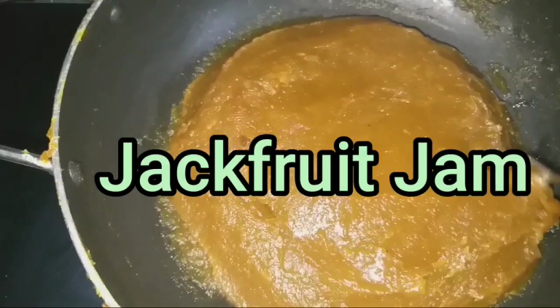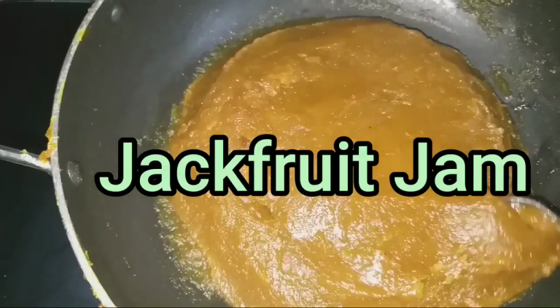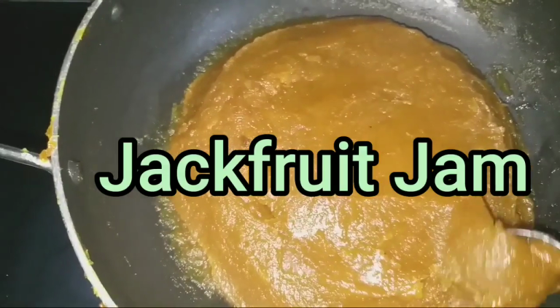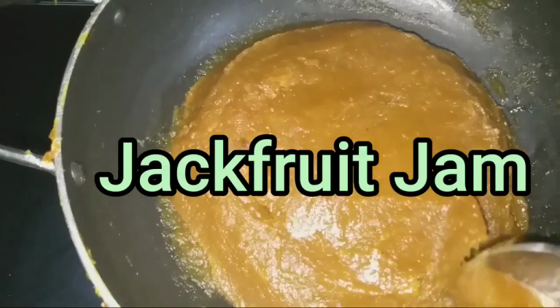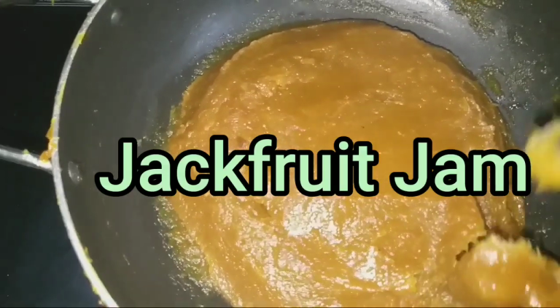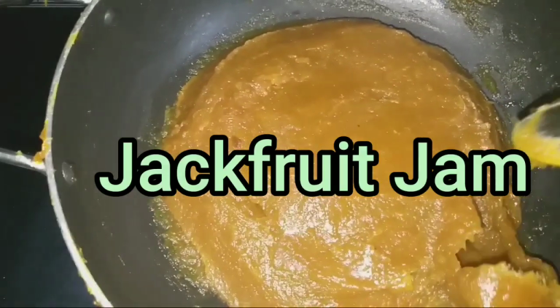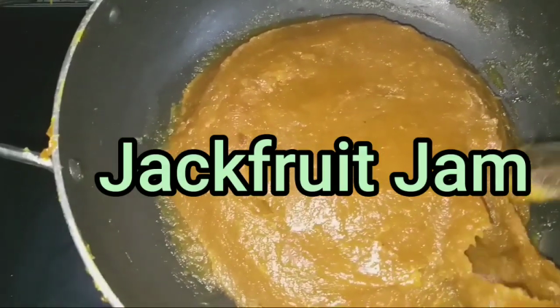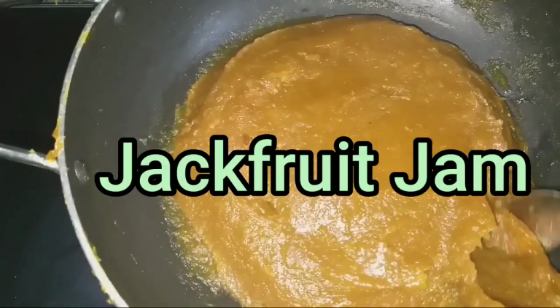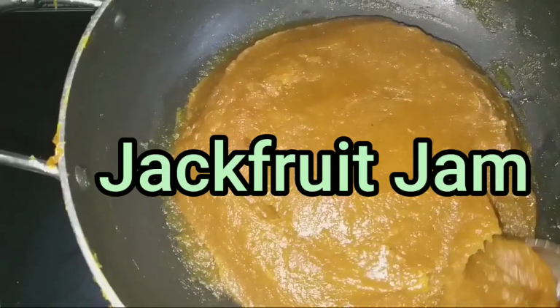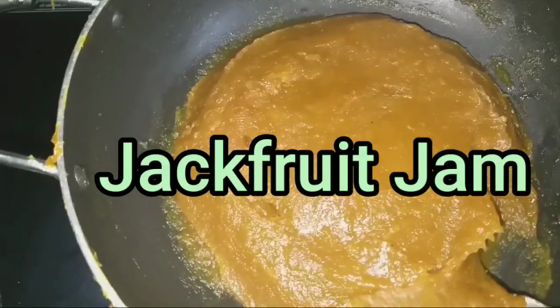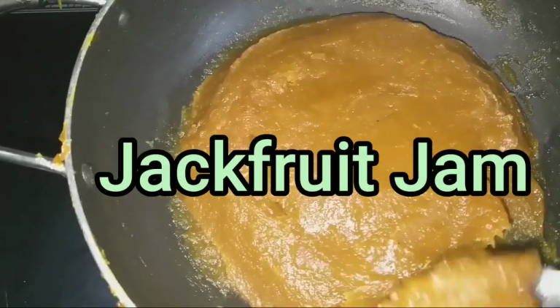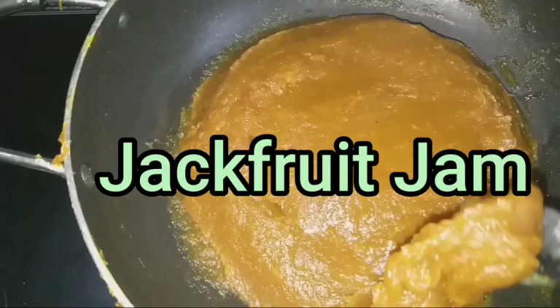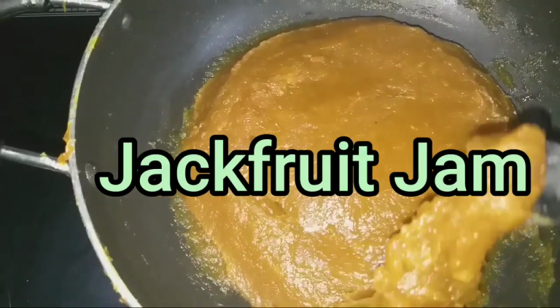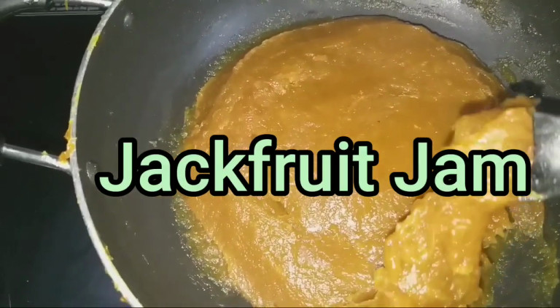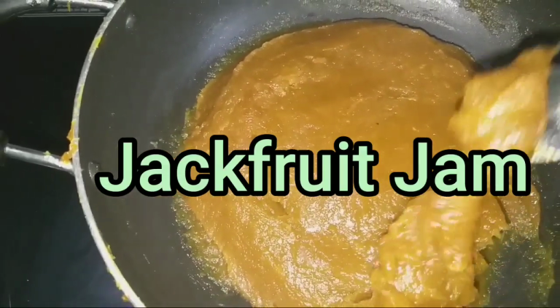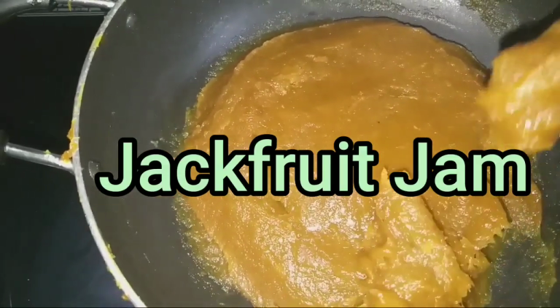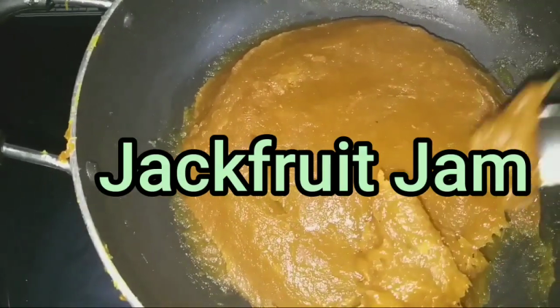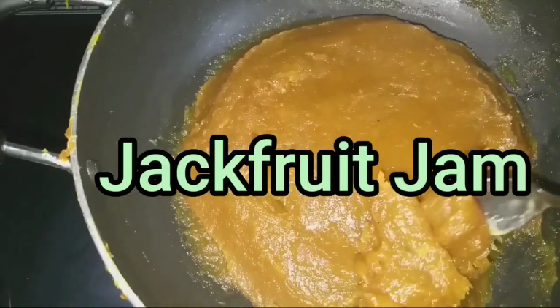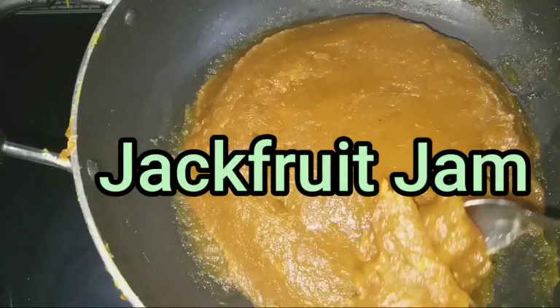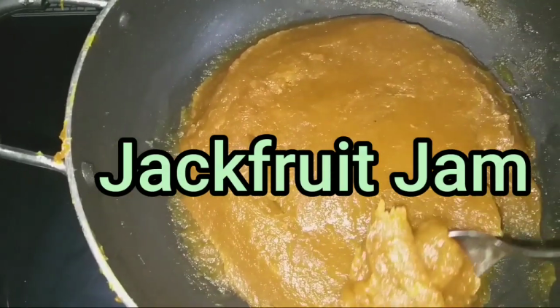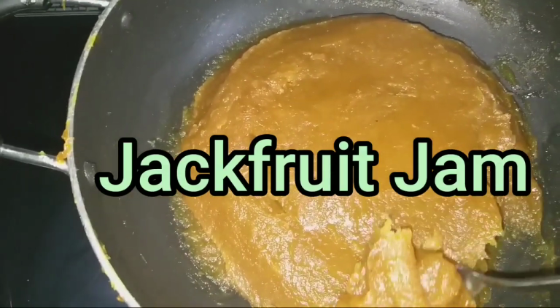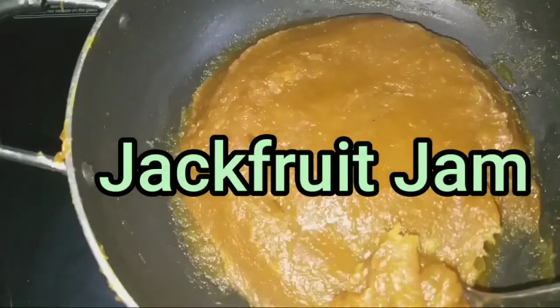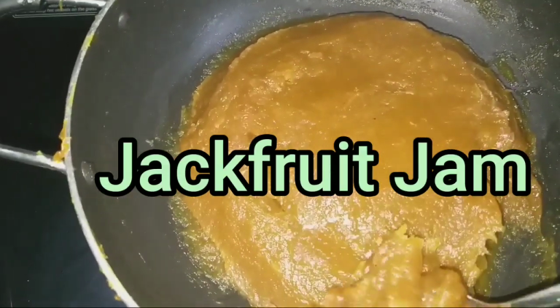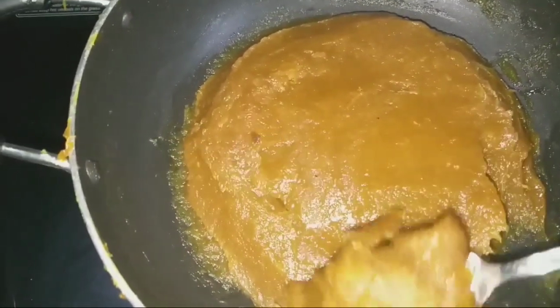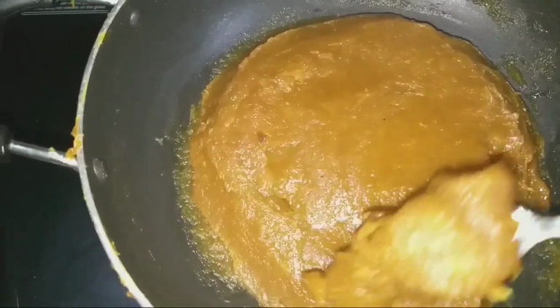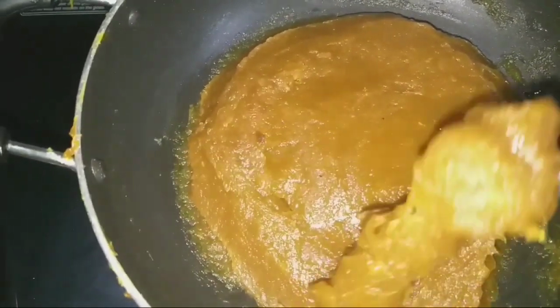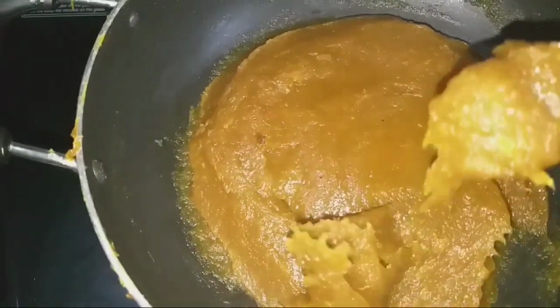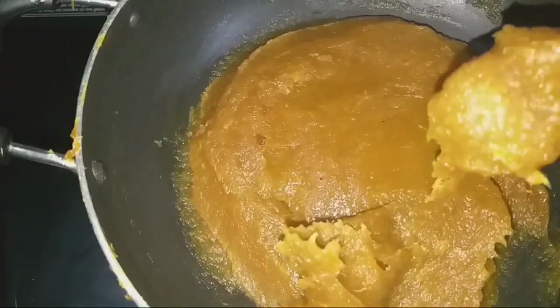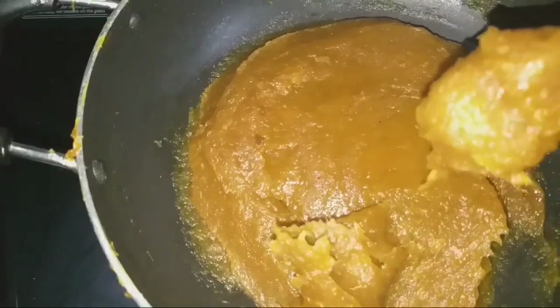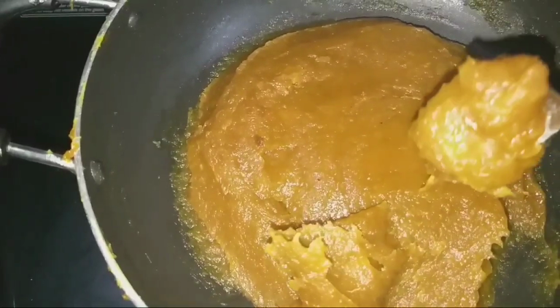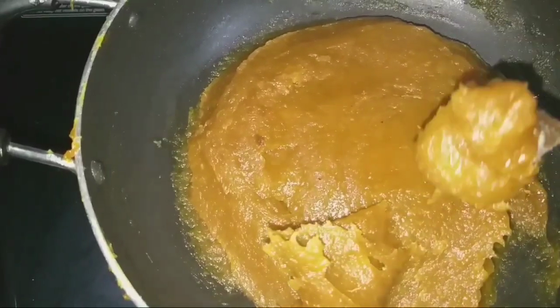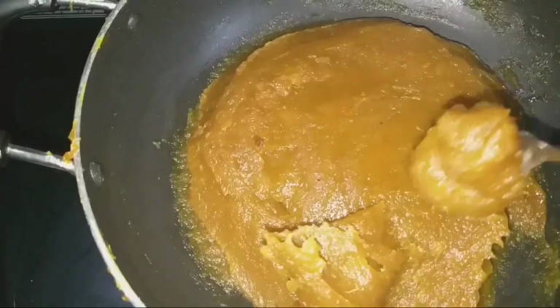Hello friends, welcome to the video. I am going to share this with Jackfruit Jam.